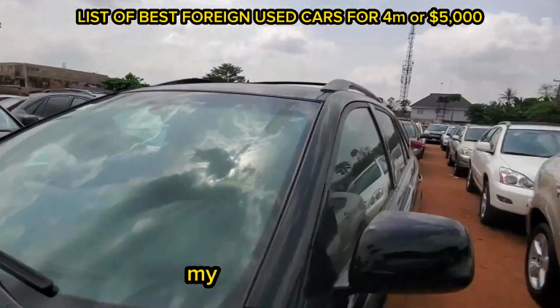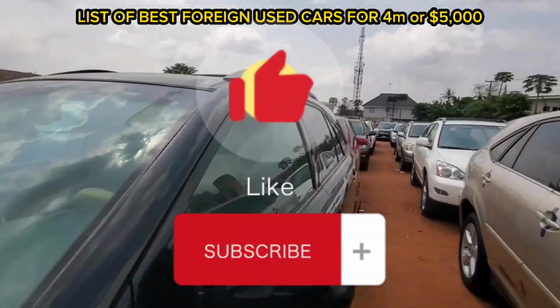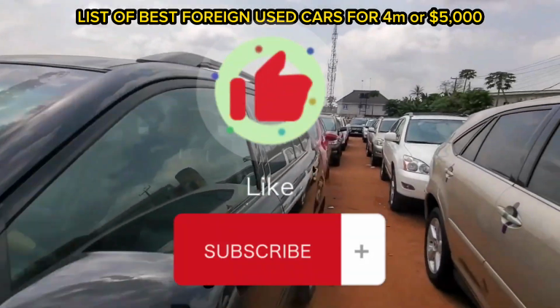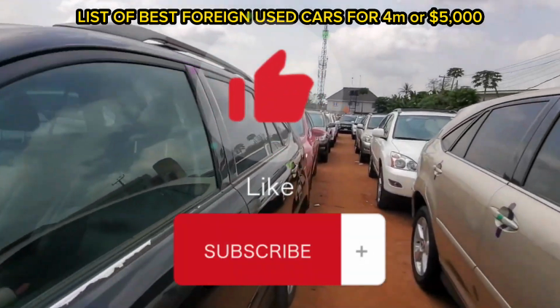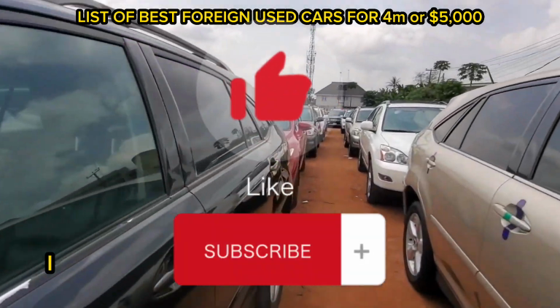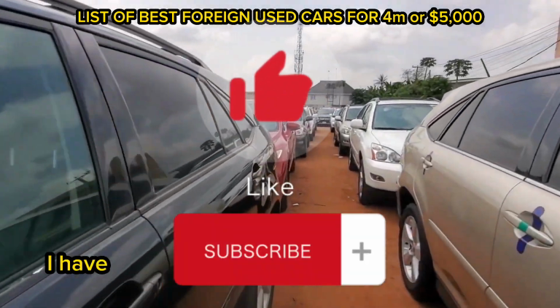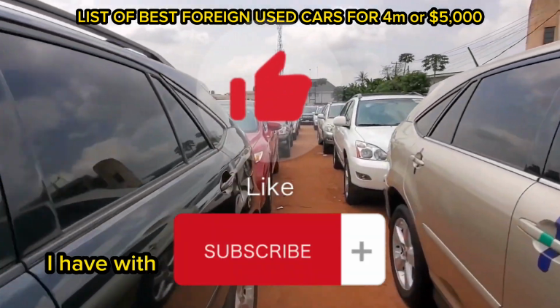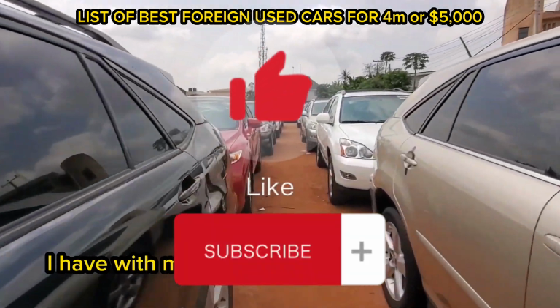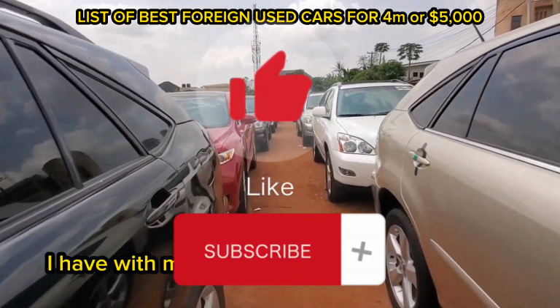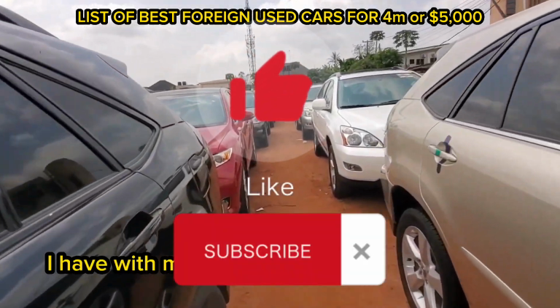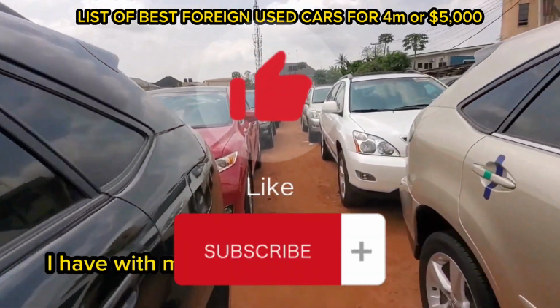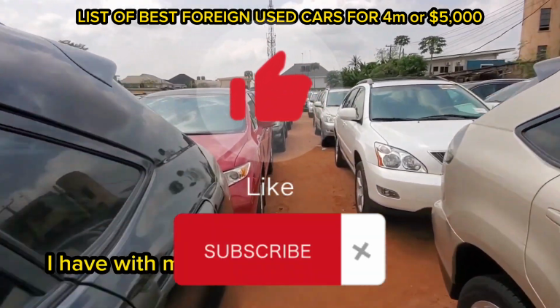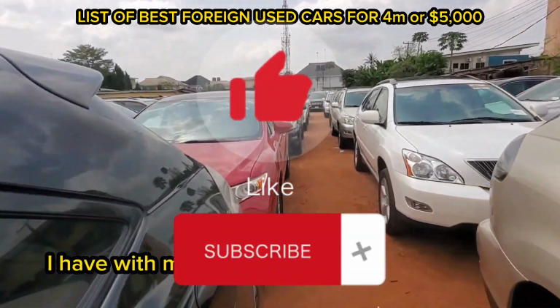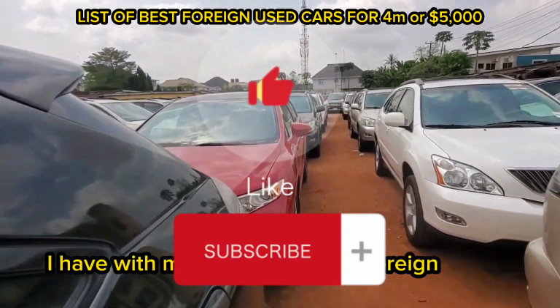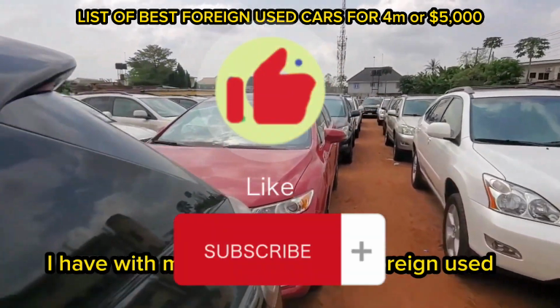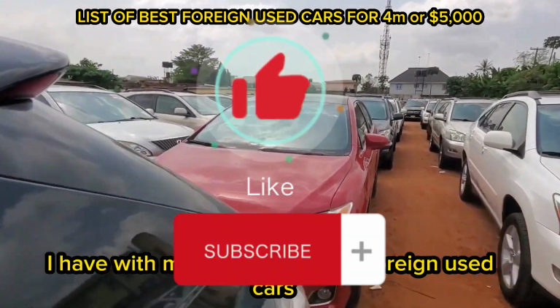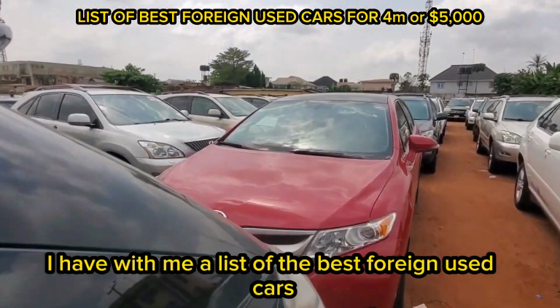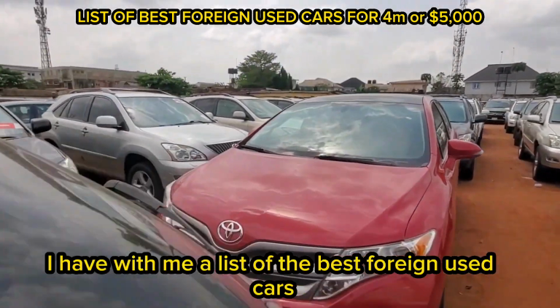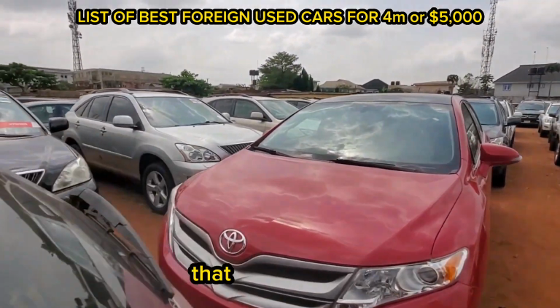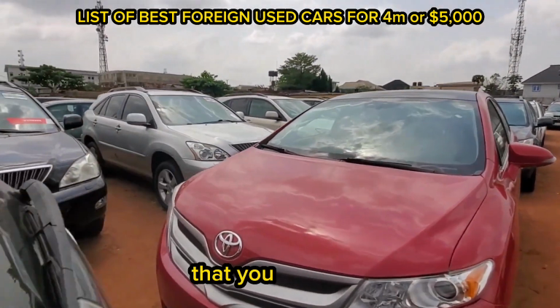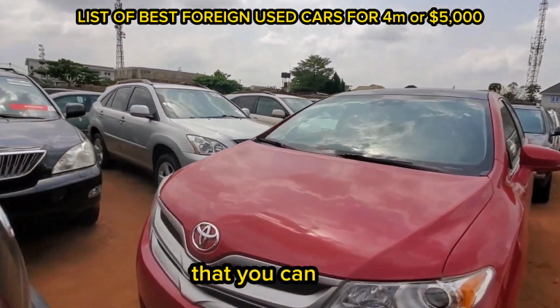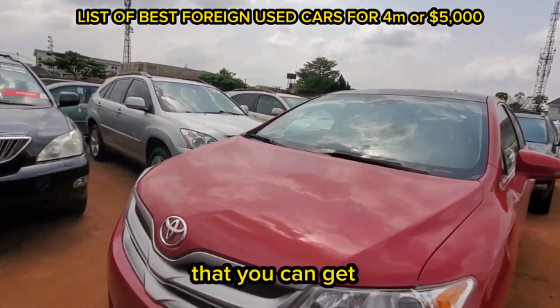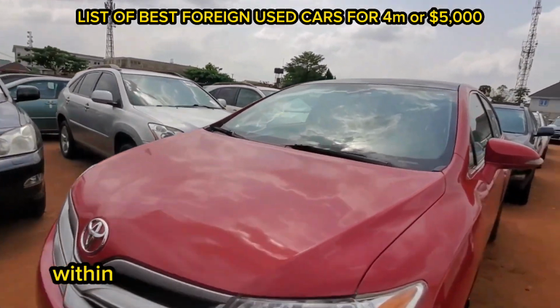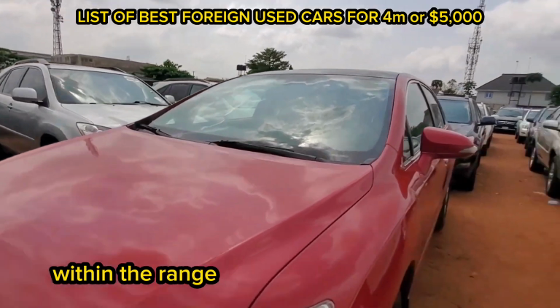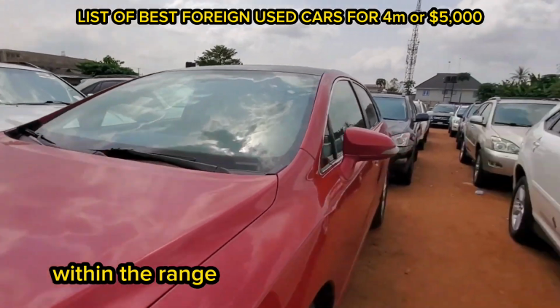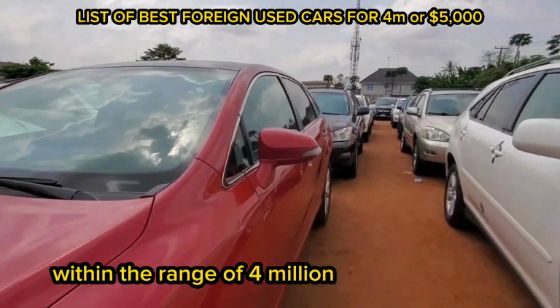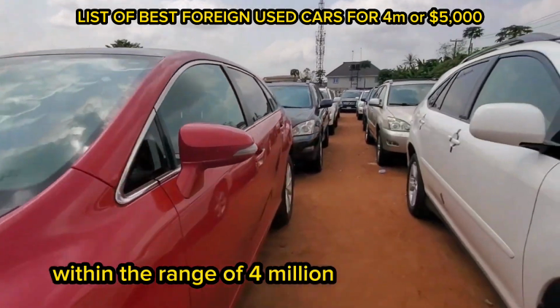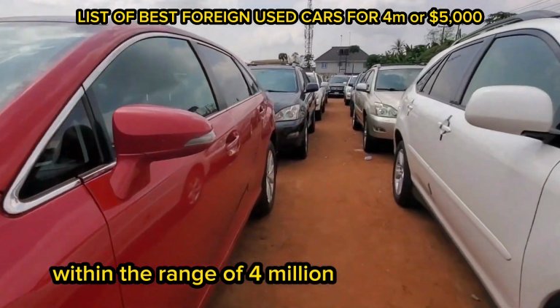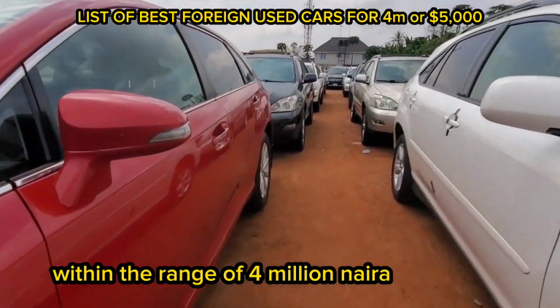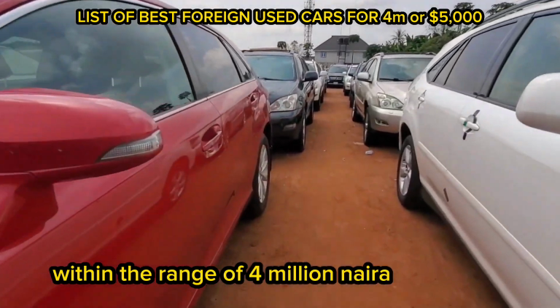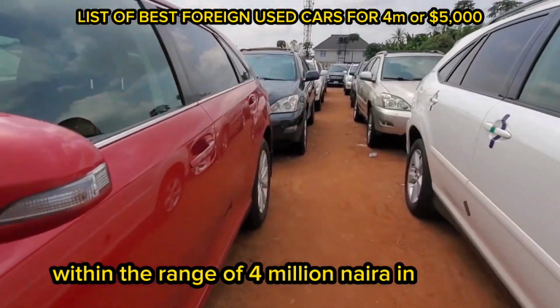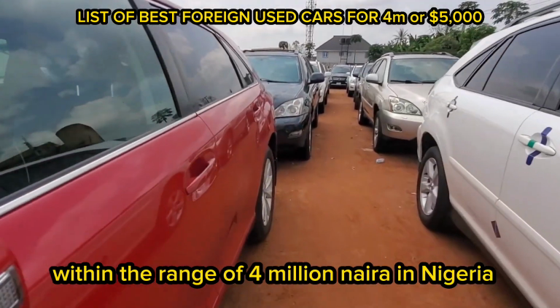My name is Dave. I have with me a list of the best foreign used cars that you can get within the range of 4 million naira in Nigeria.